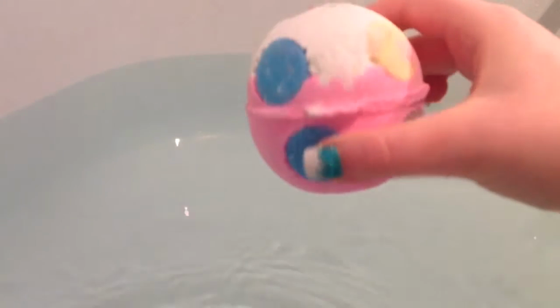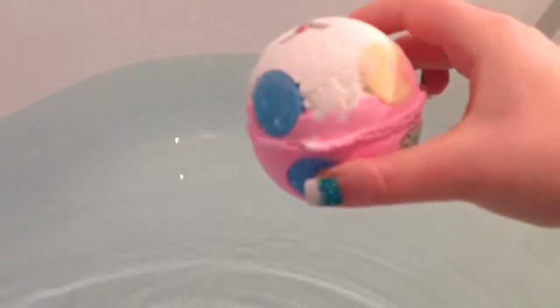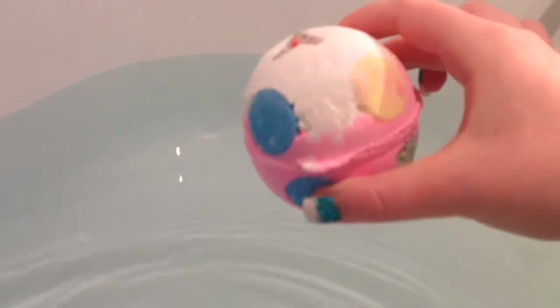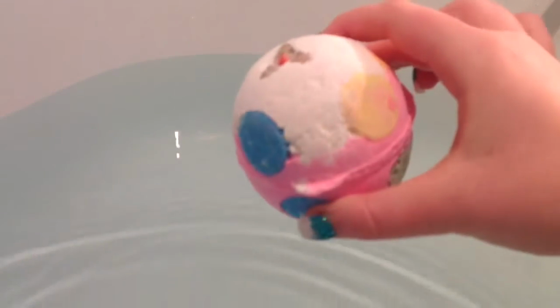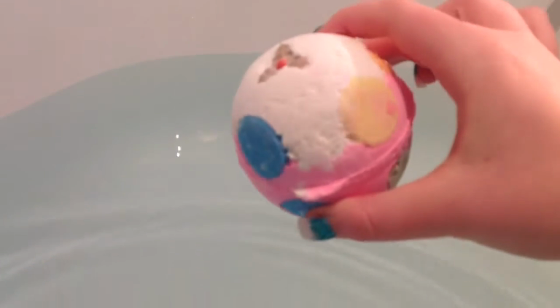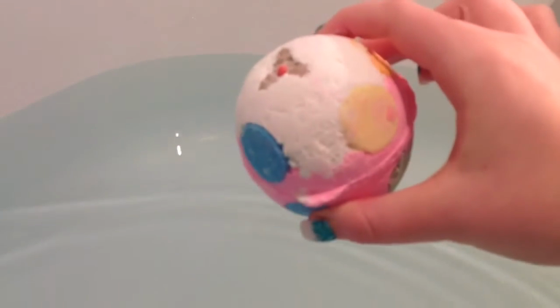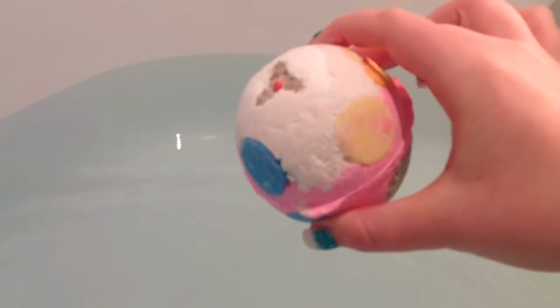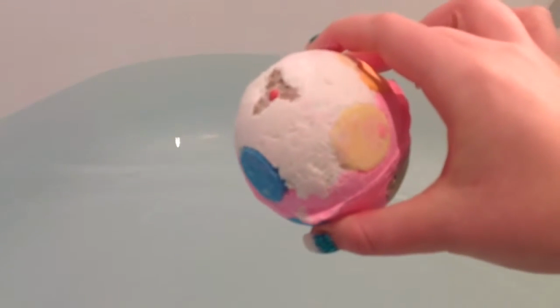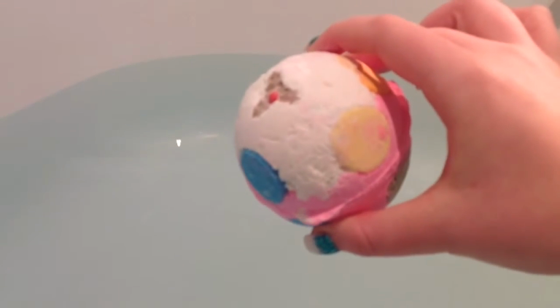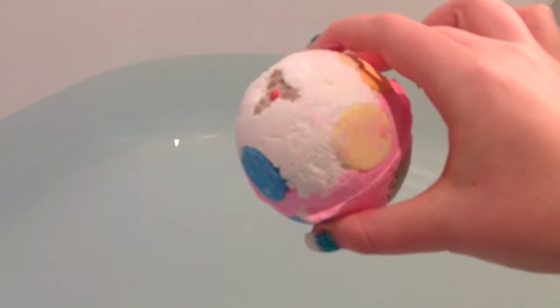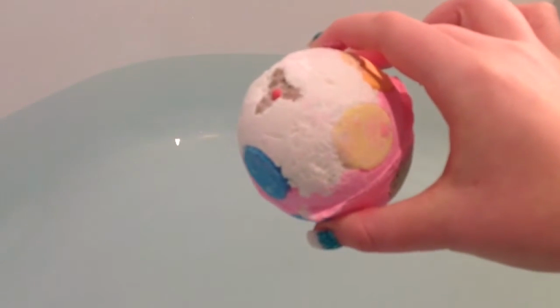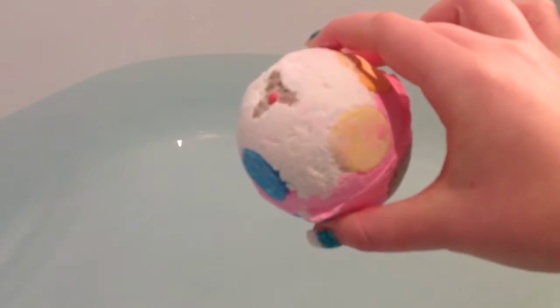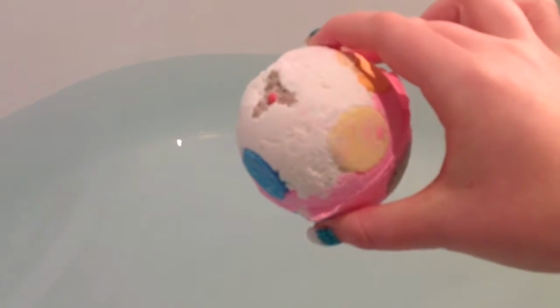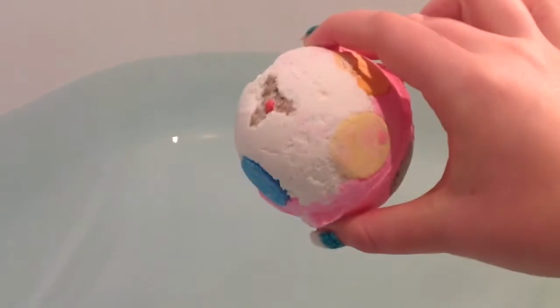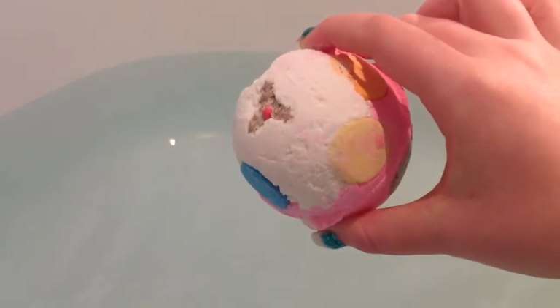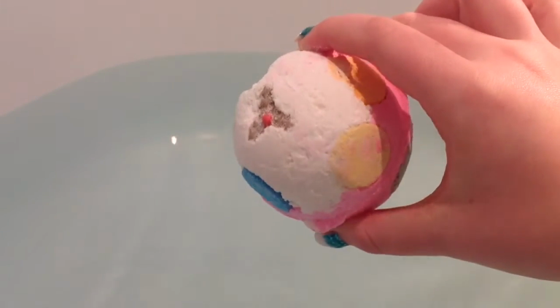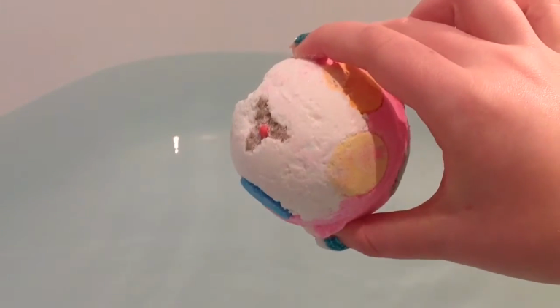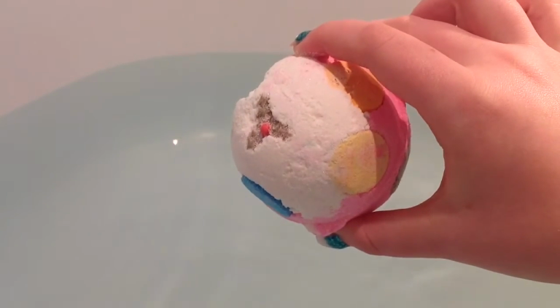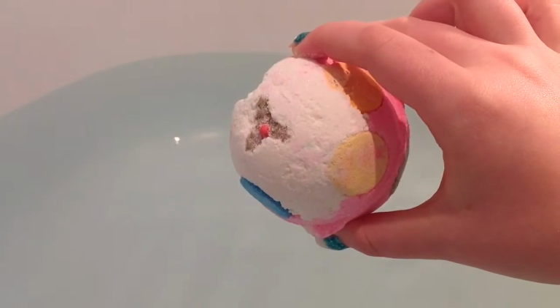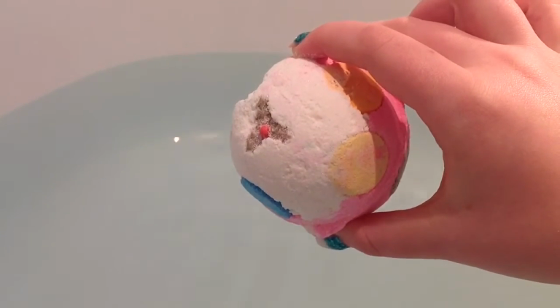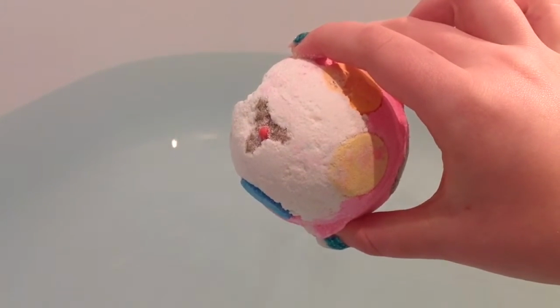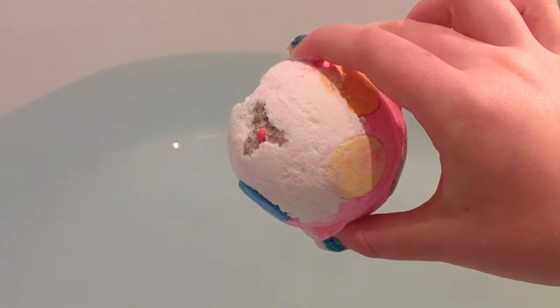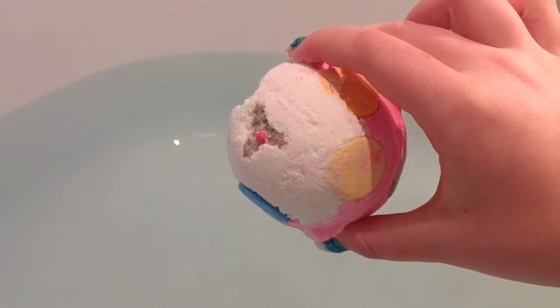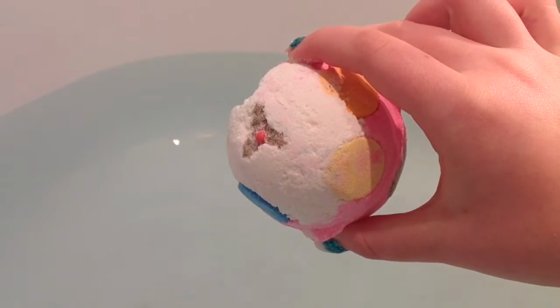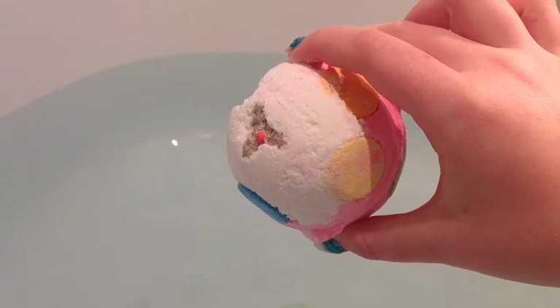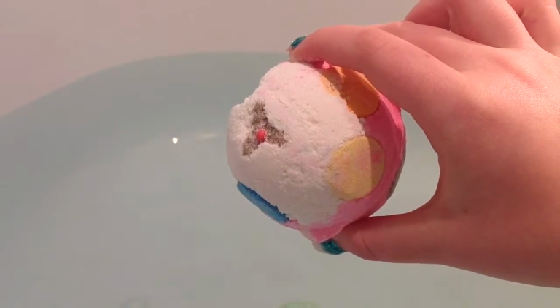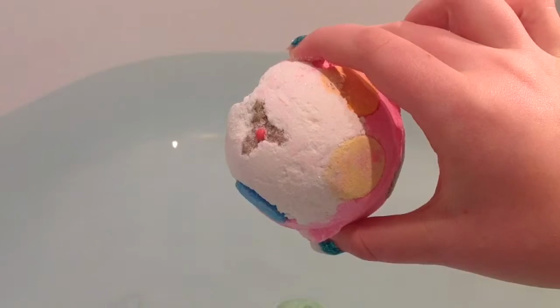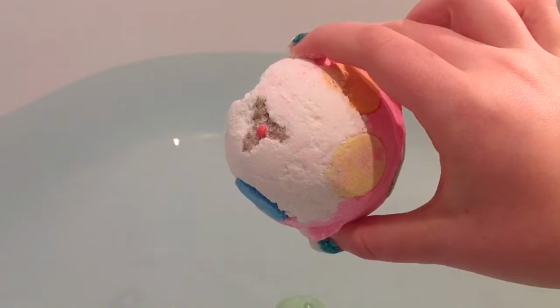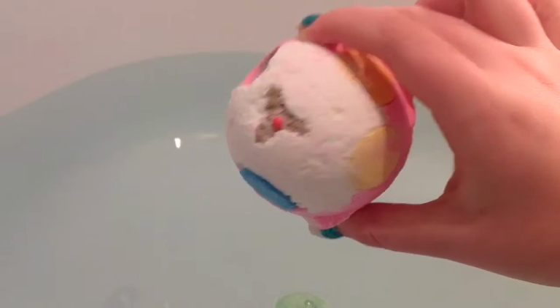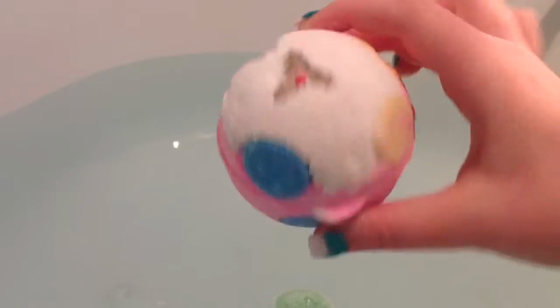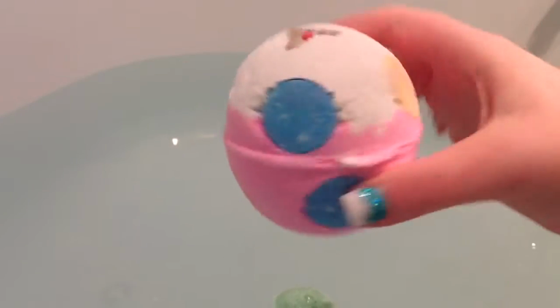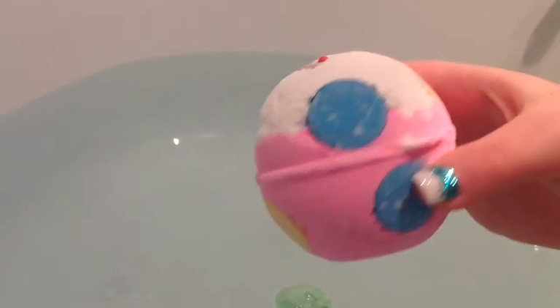Part pink and part white with multicoloured polka dots dotted around its sides, this bath ballistic is a feast for the eyes.